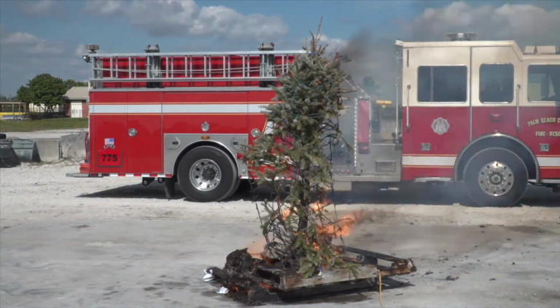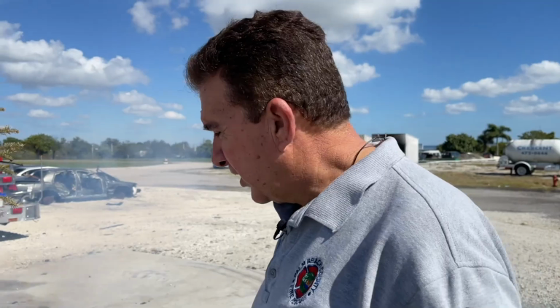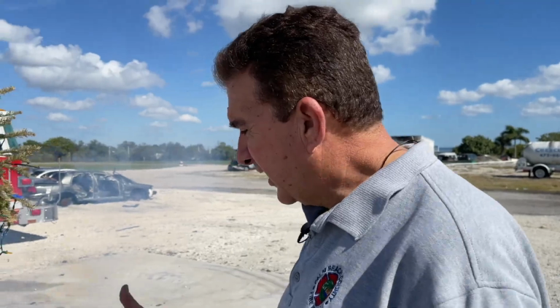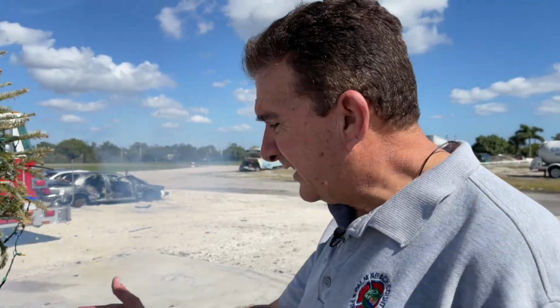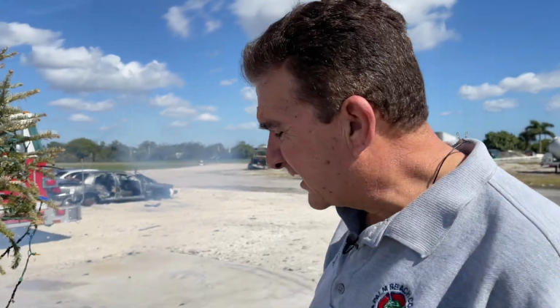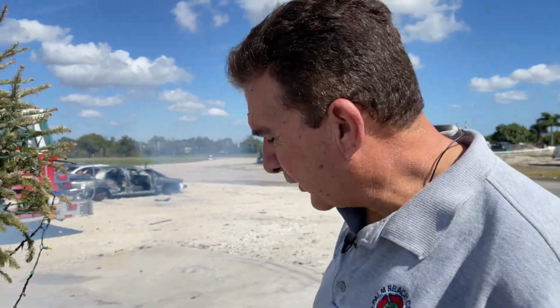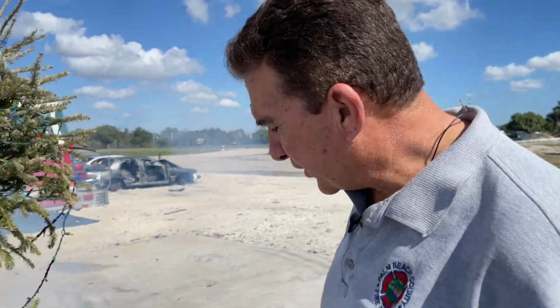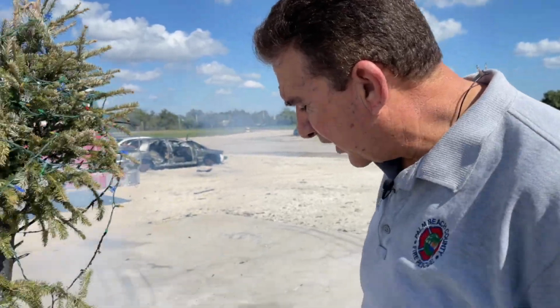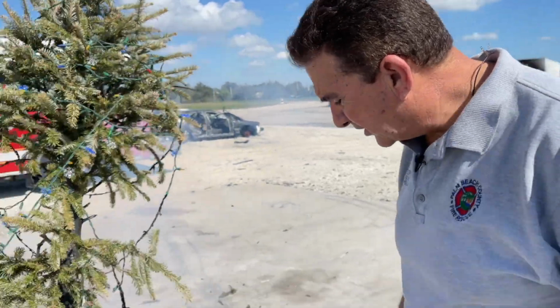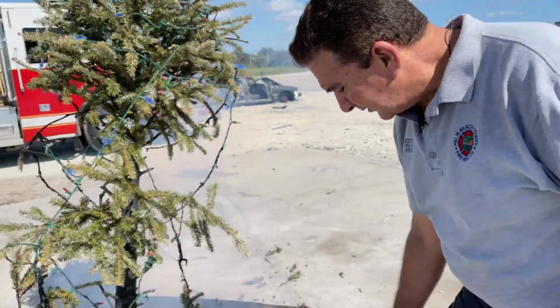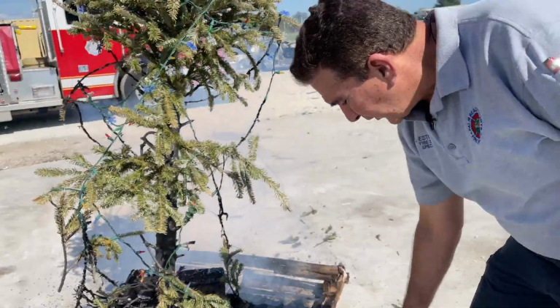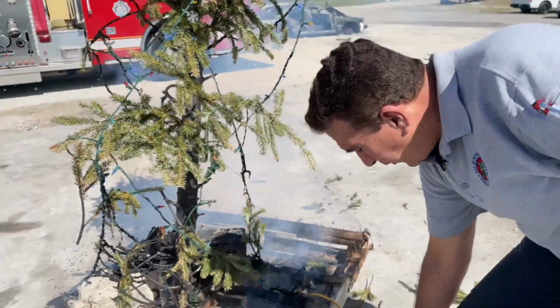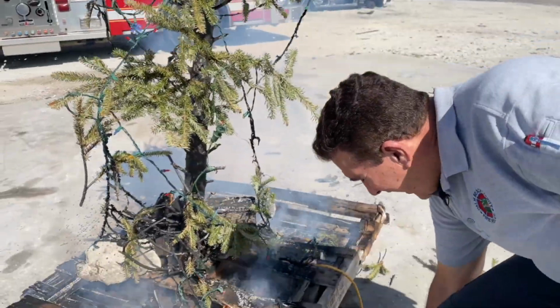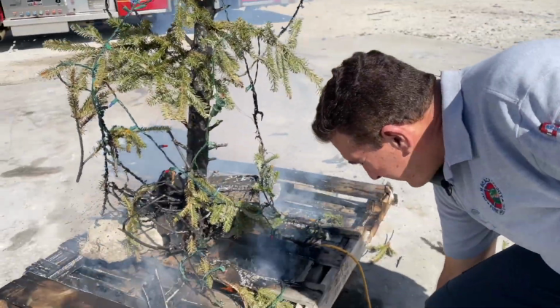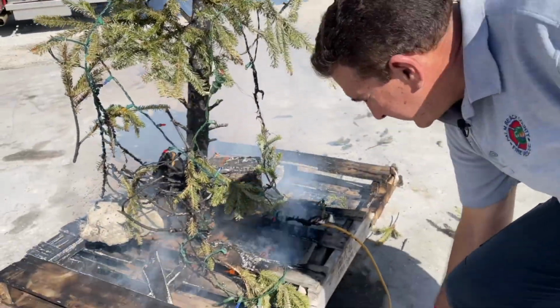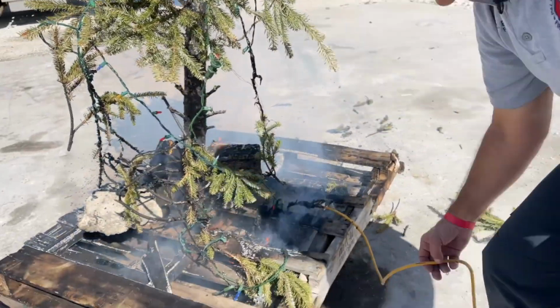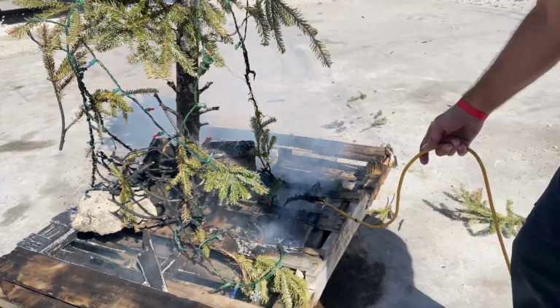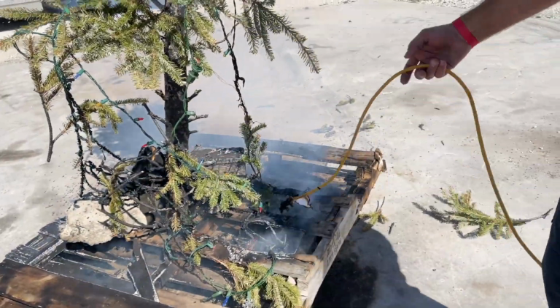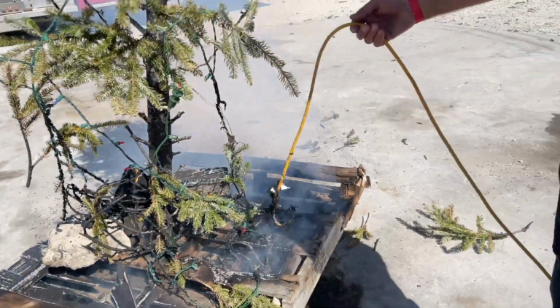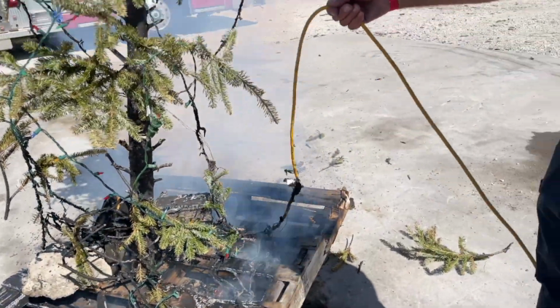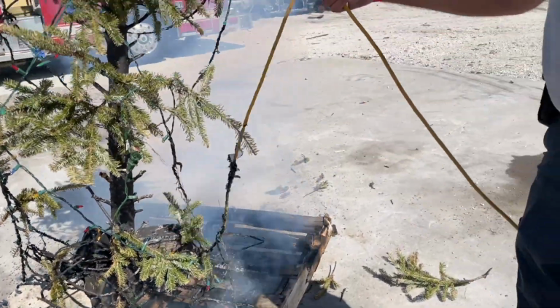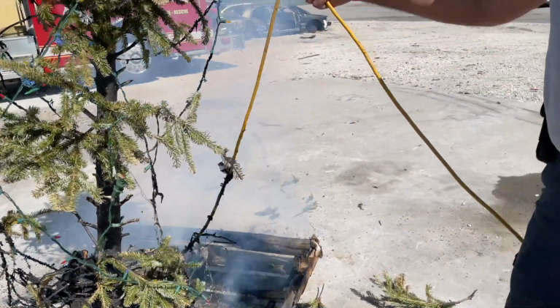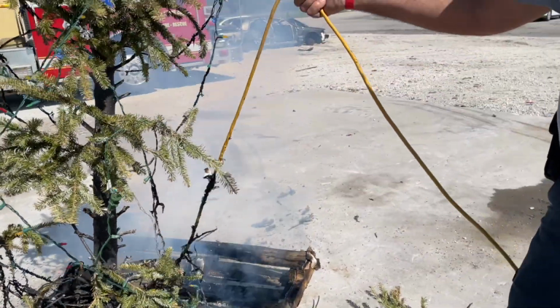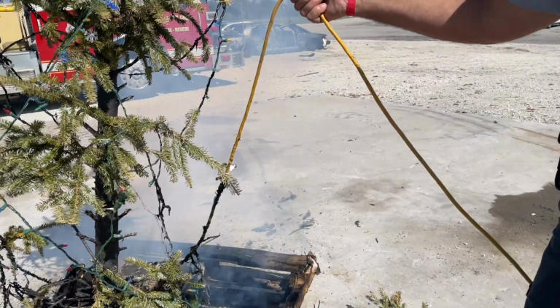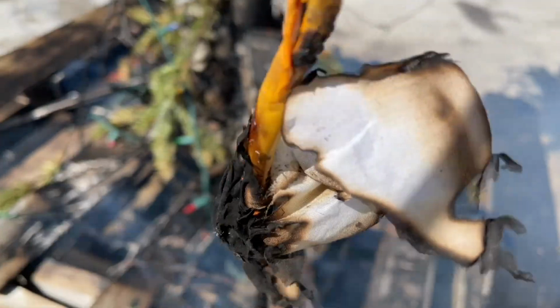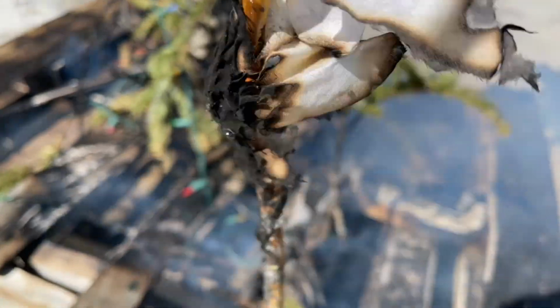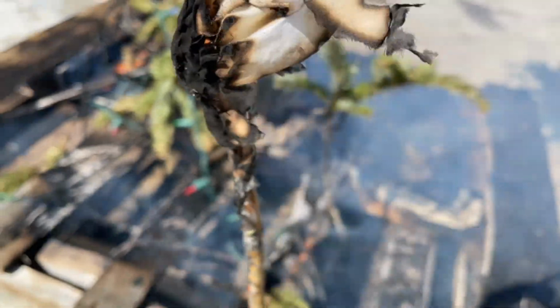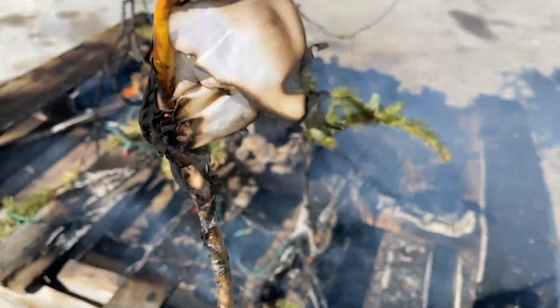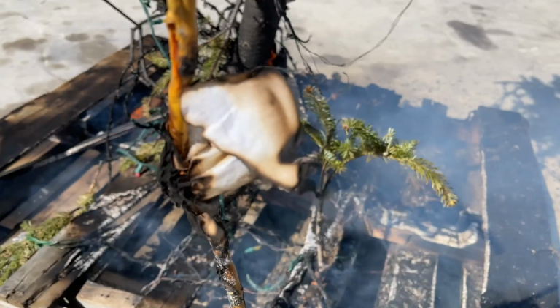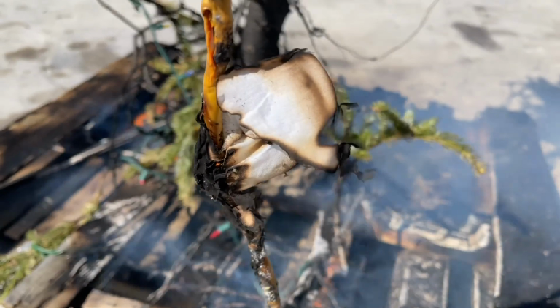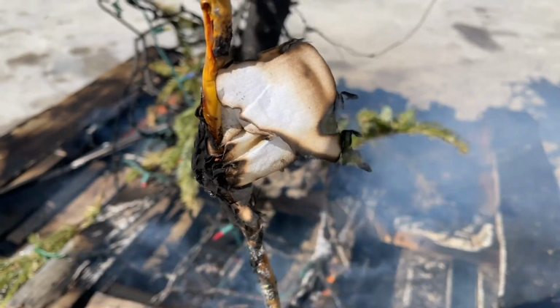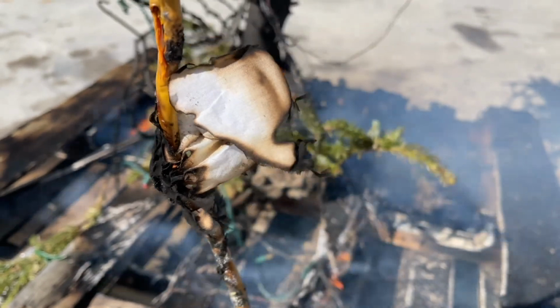This is the result of what happens when we use faulty extension cords and plug in with no ground protection.